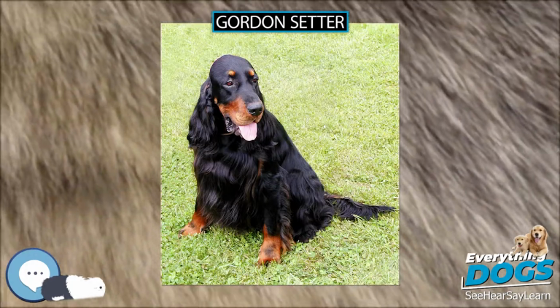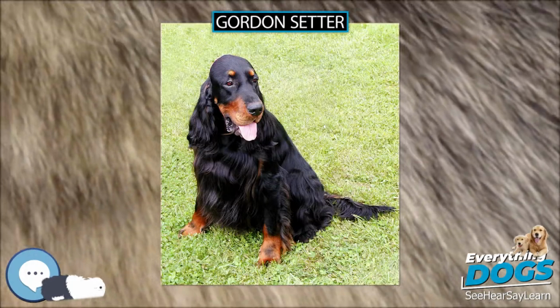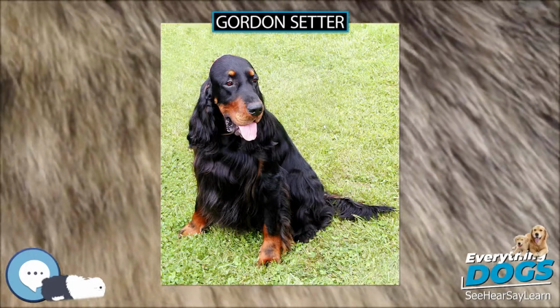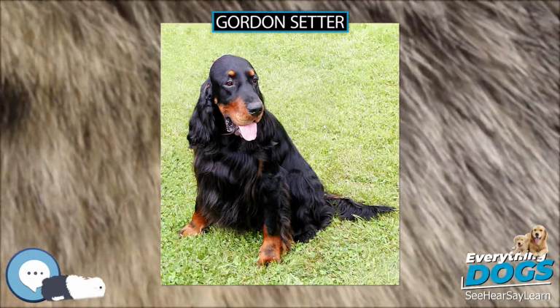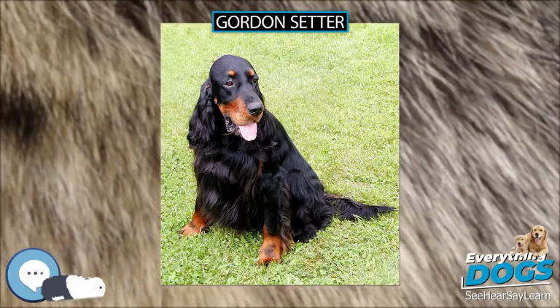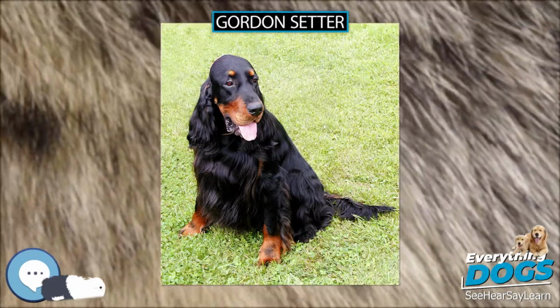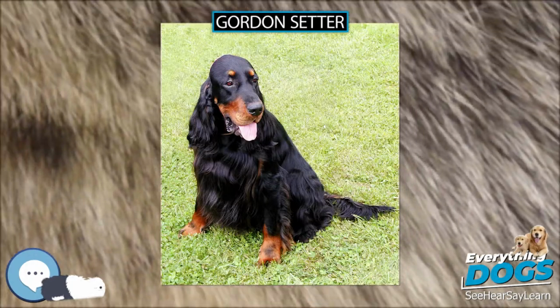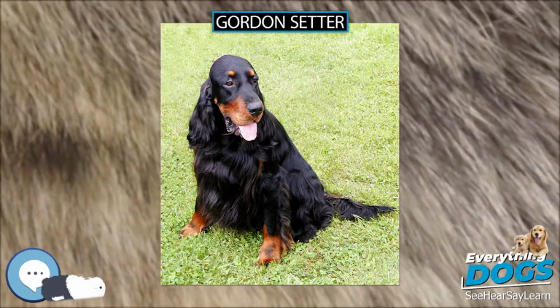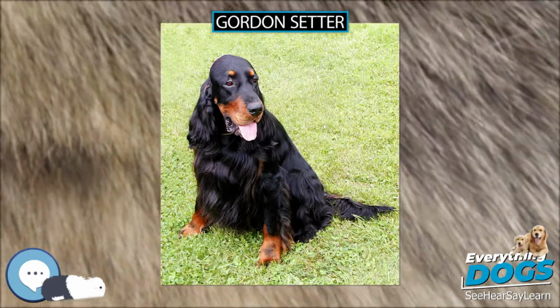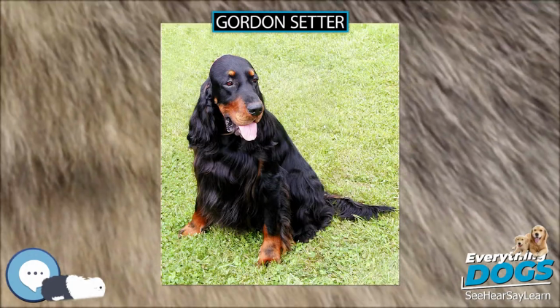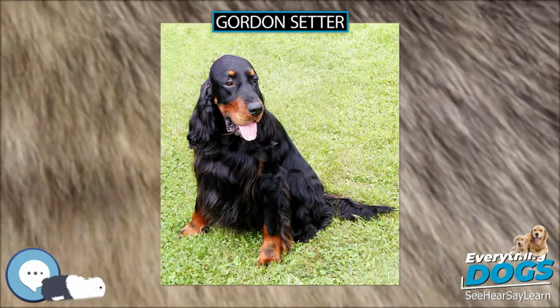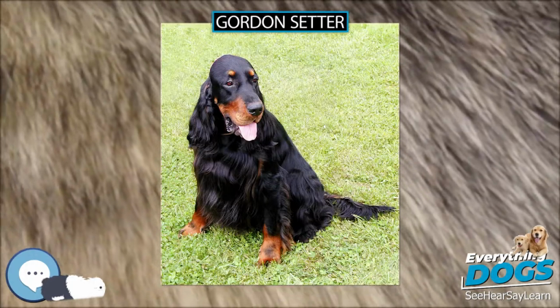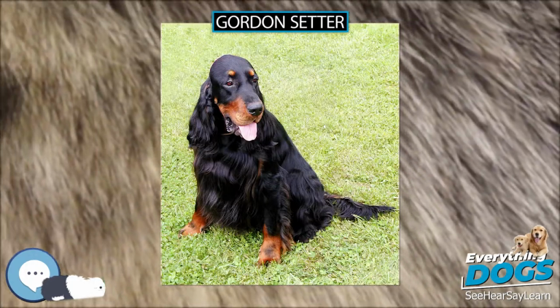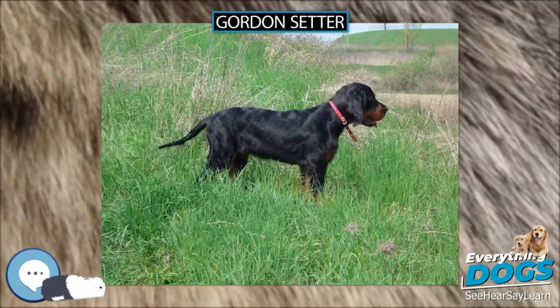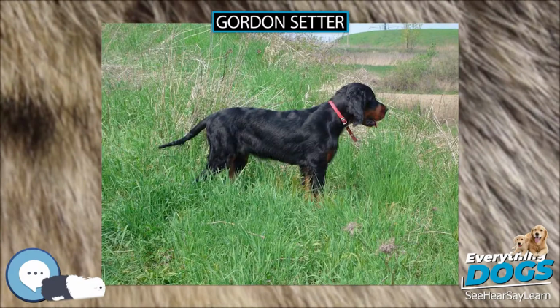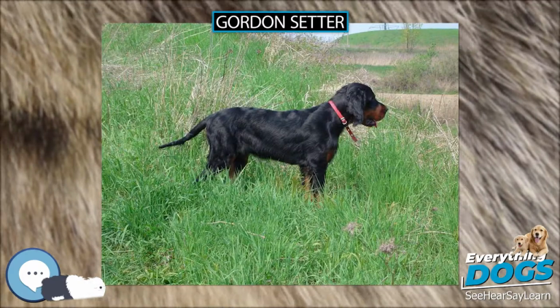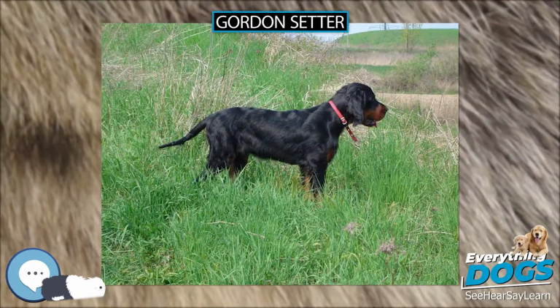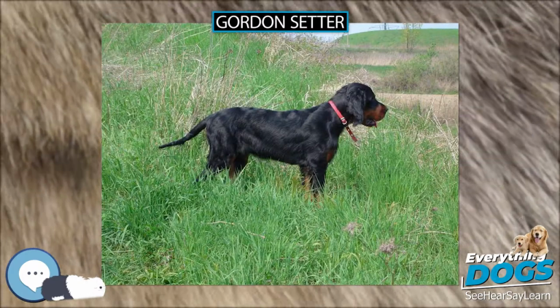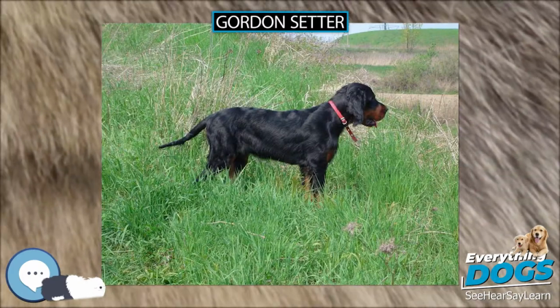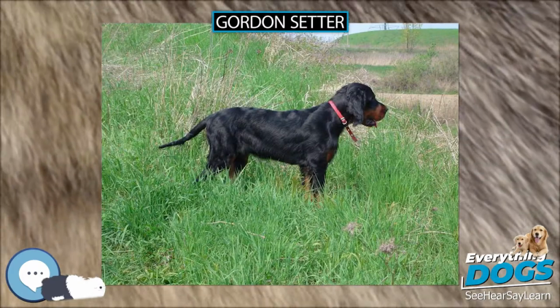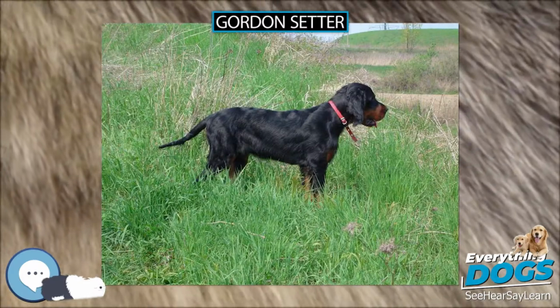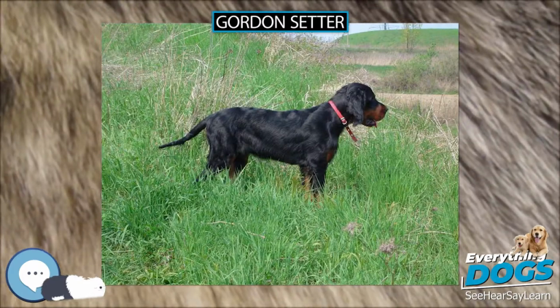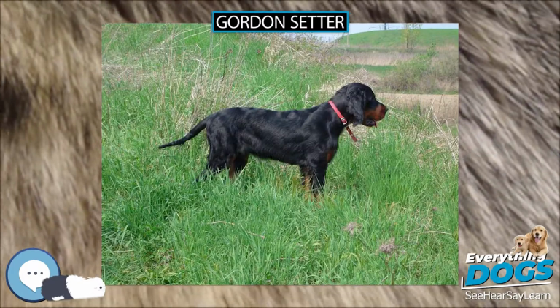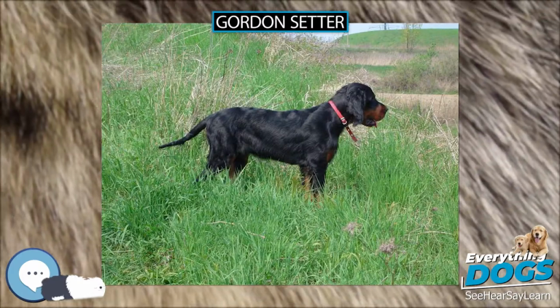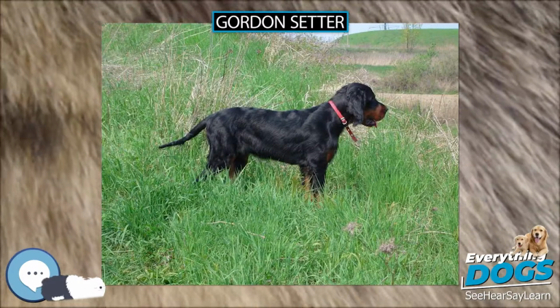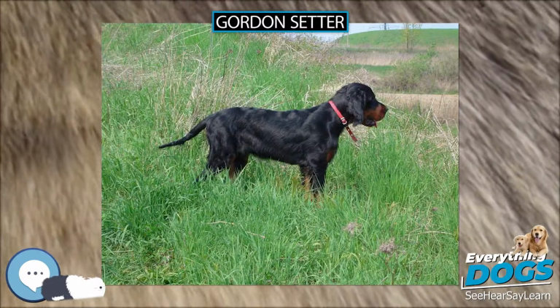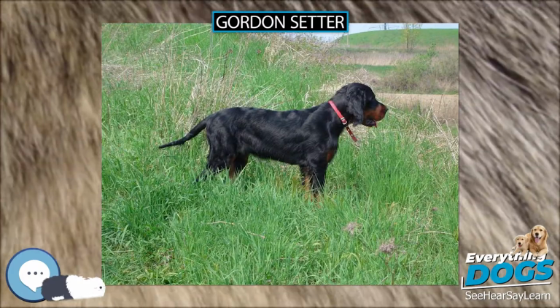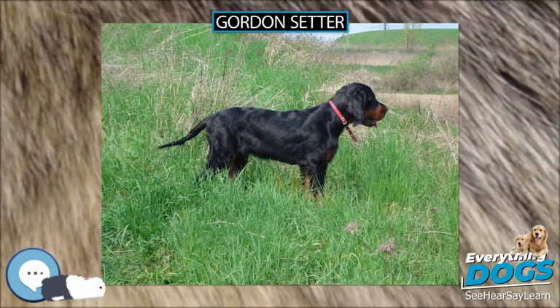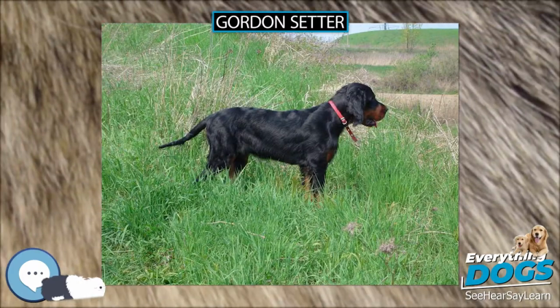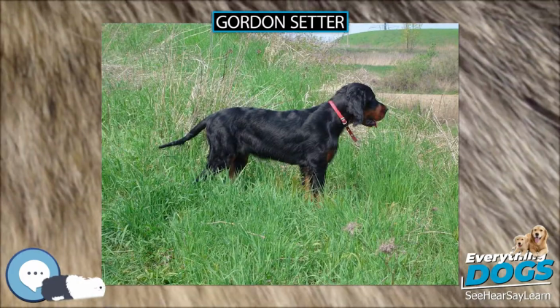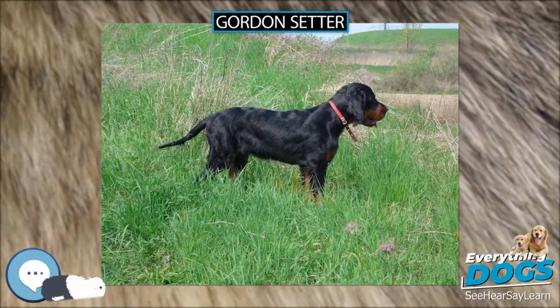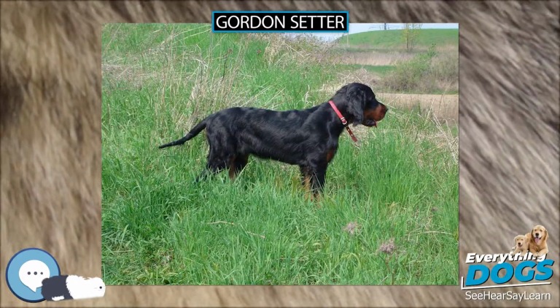It is this combination of a bird that will sit fast in front of a dog that will remain on point that makes bird dog work possible.